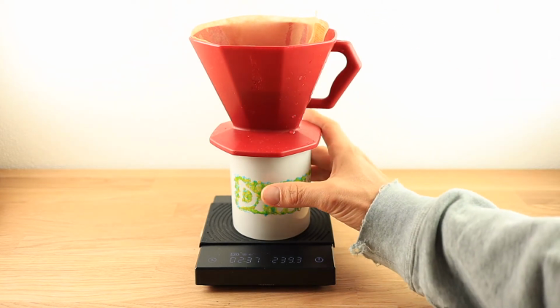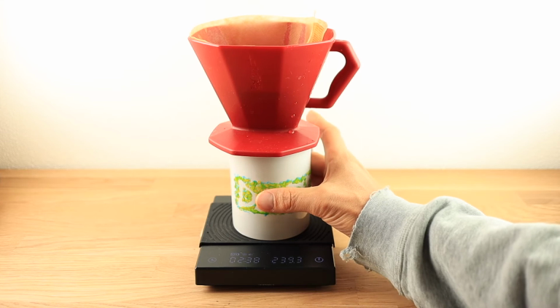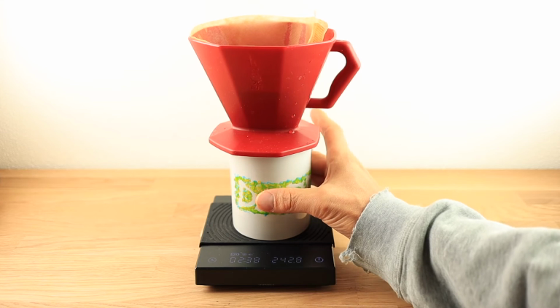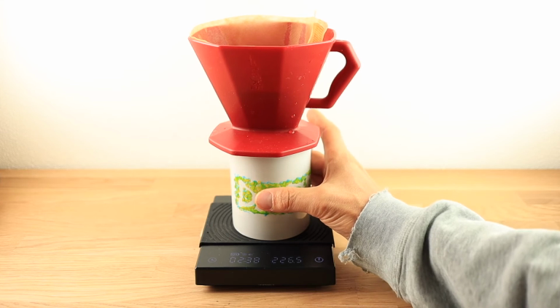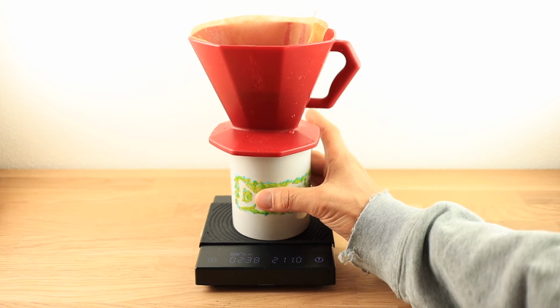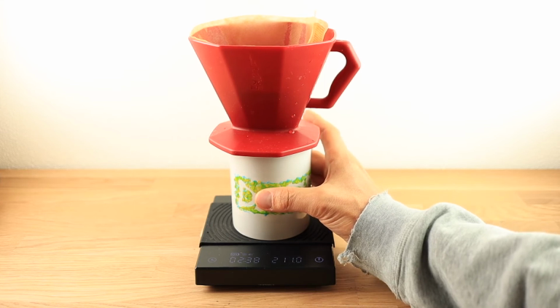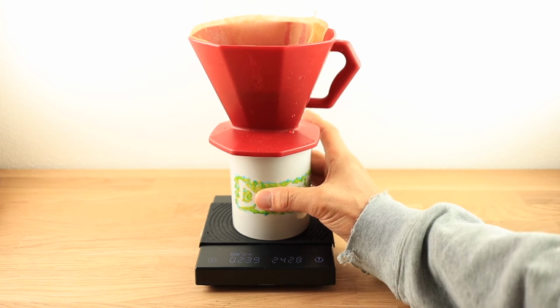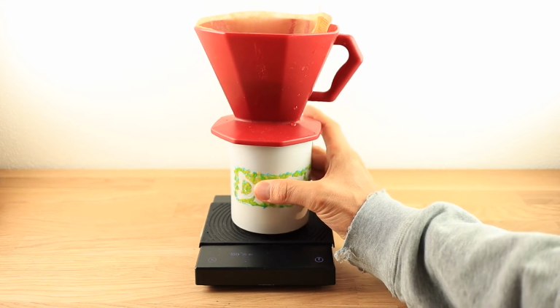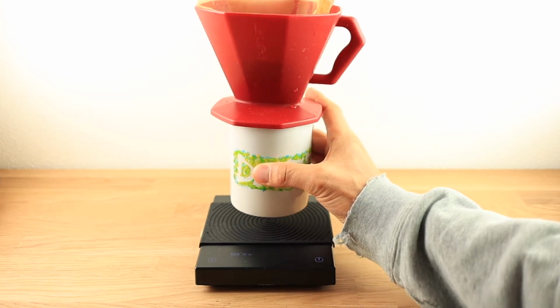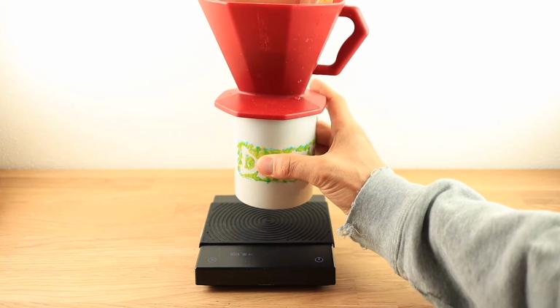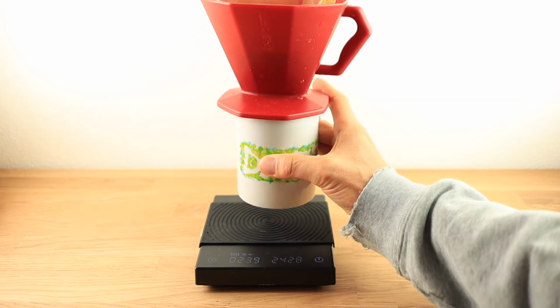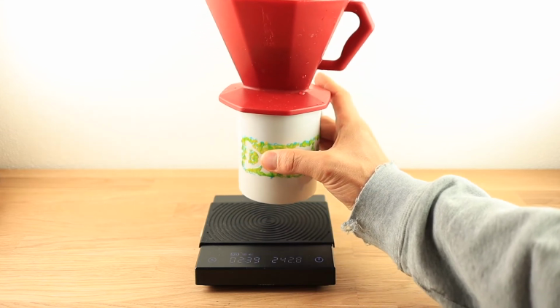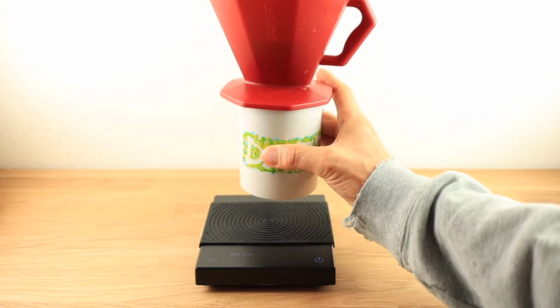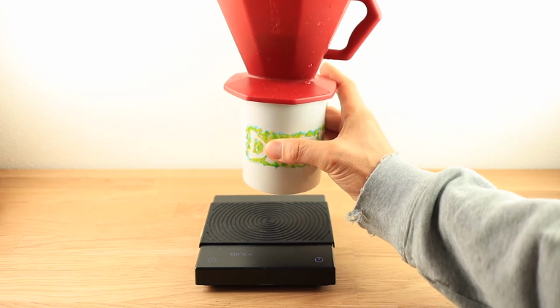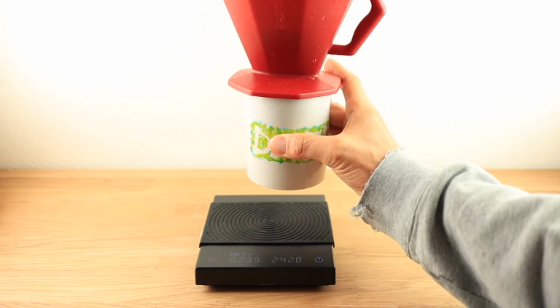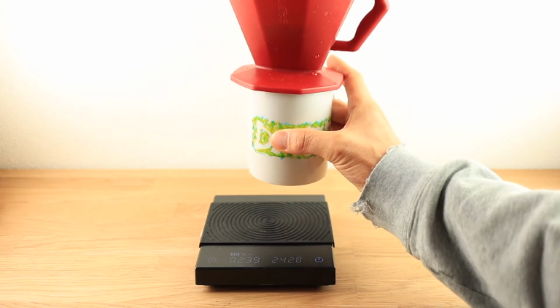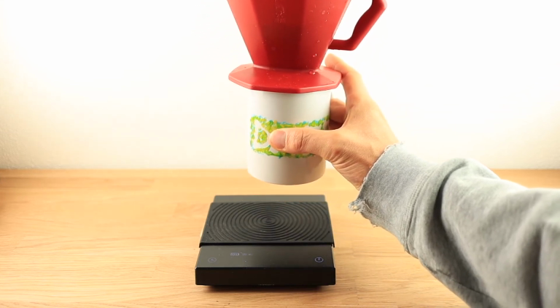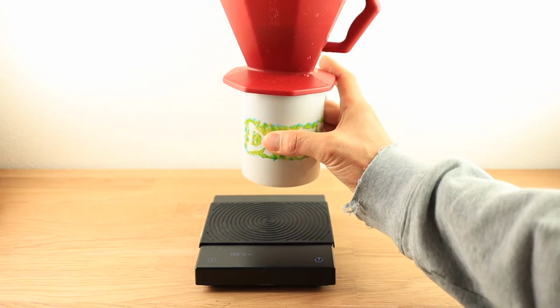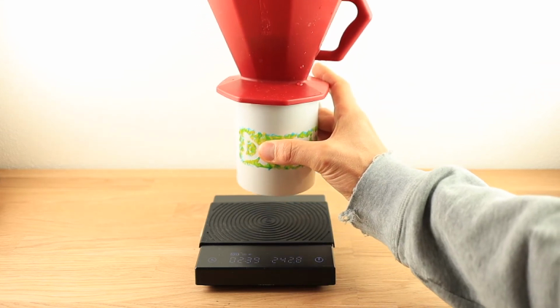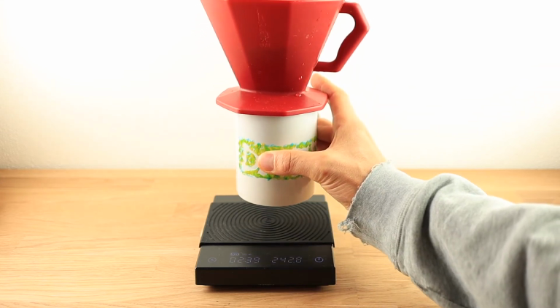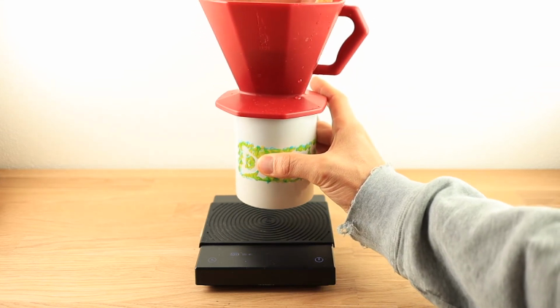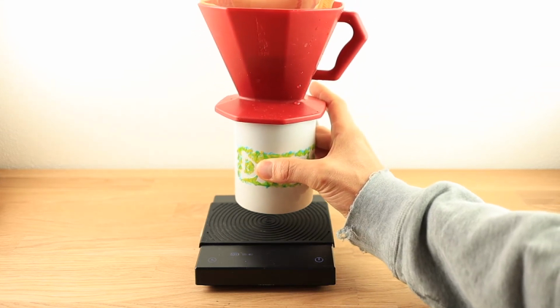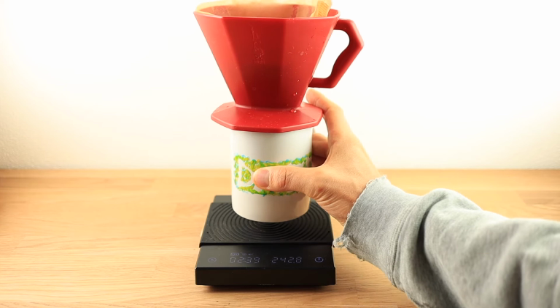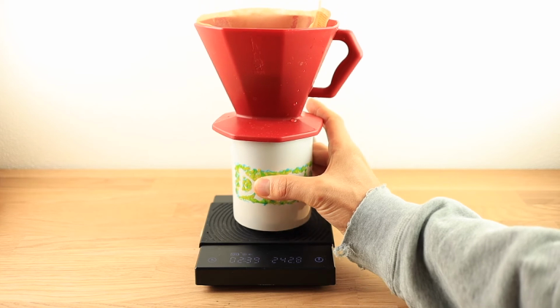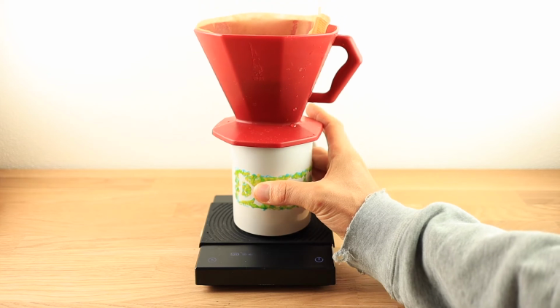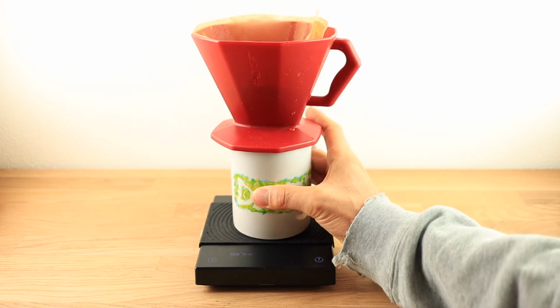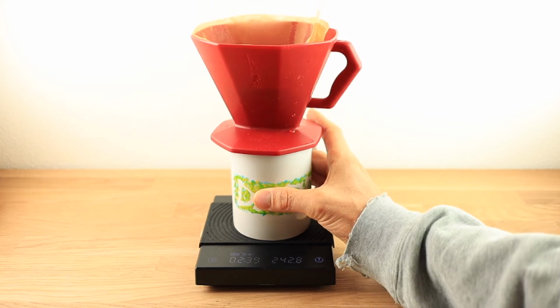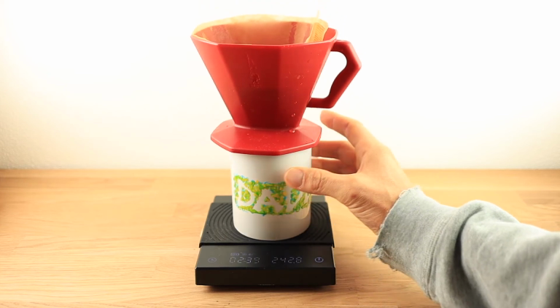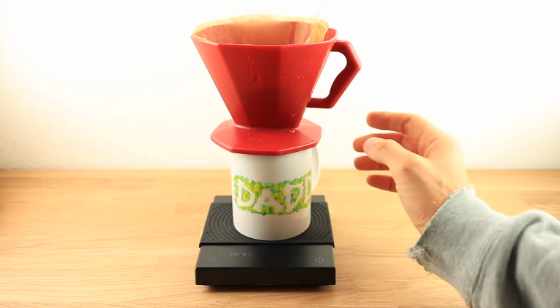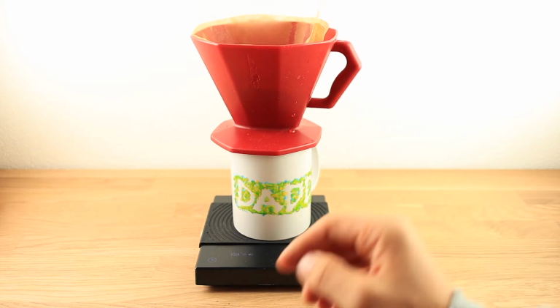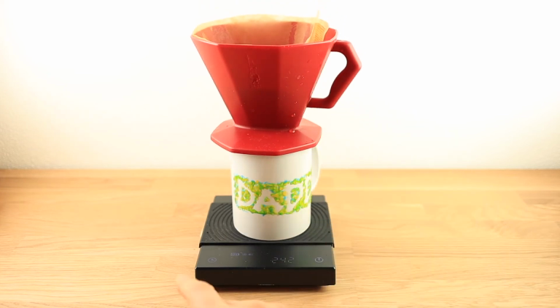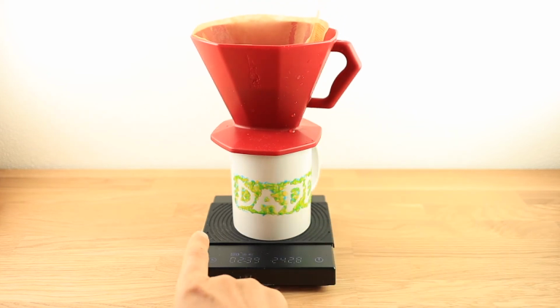So here you see, if you remove the cup, the timer pauses. And if you put the cup back, you can restart the timer.